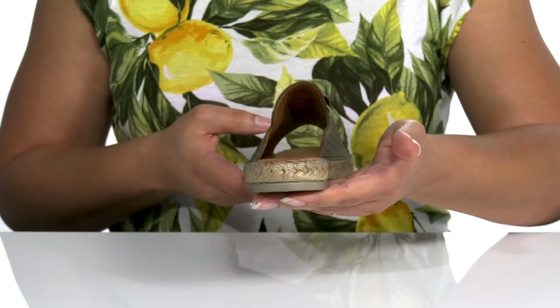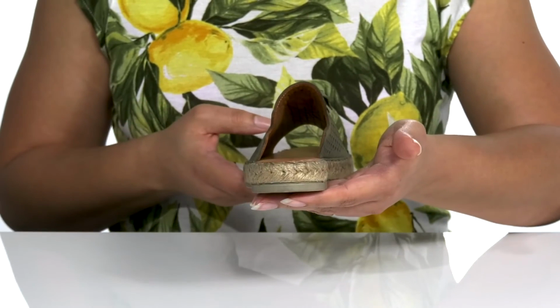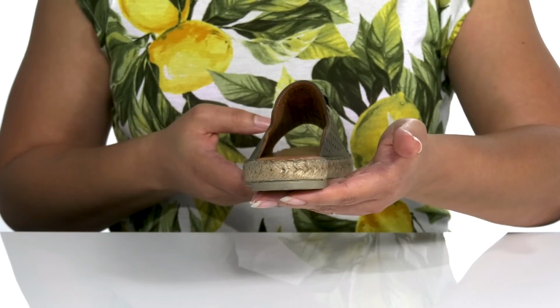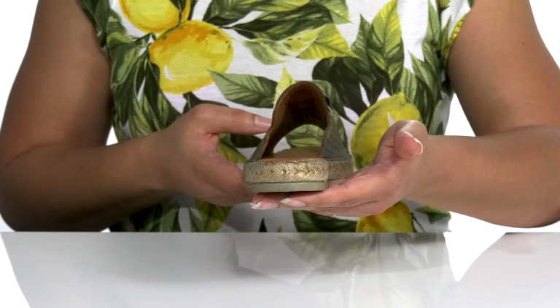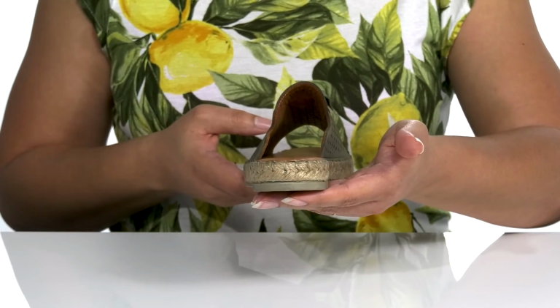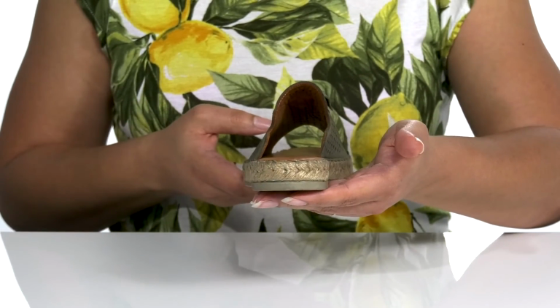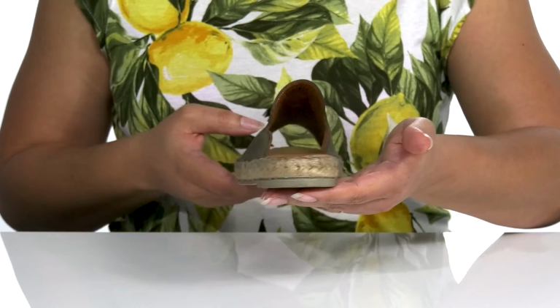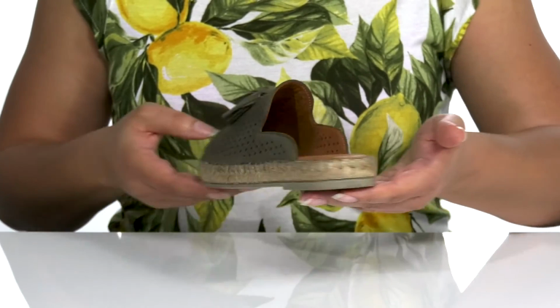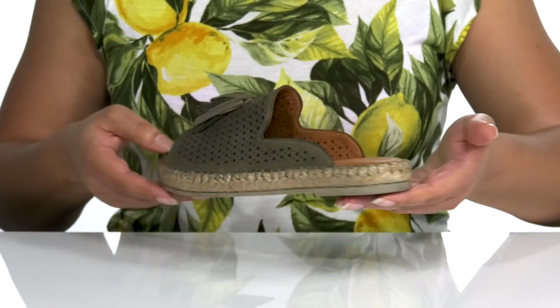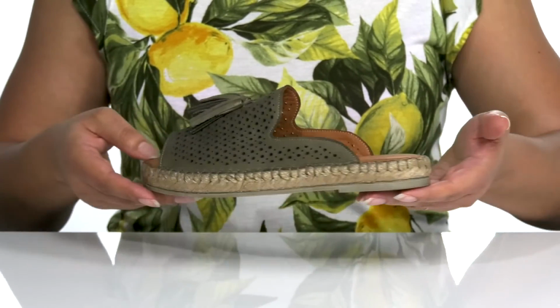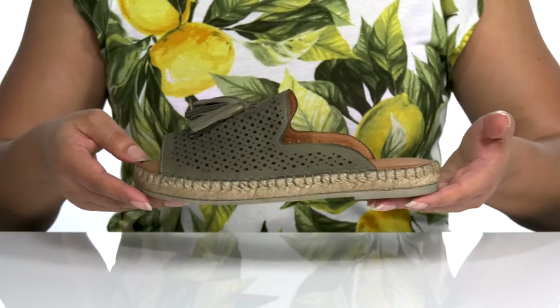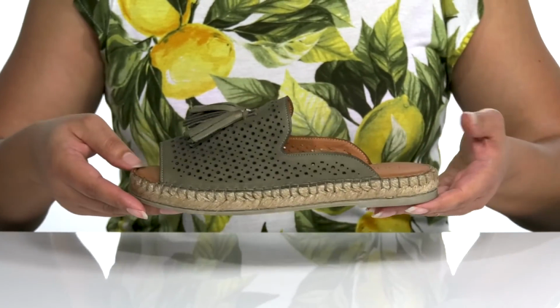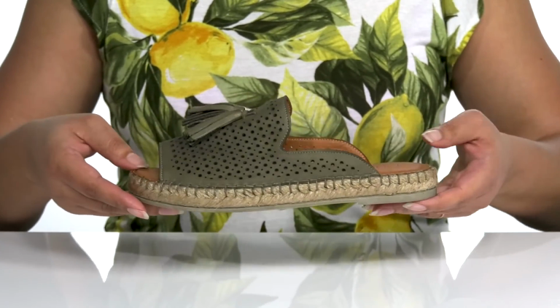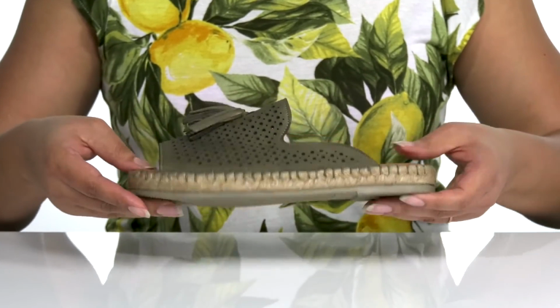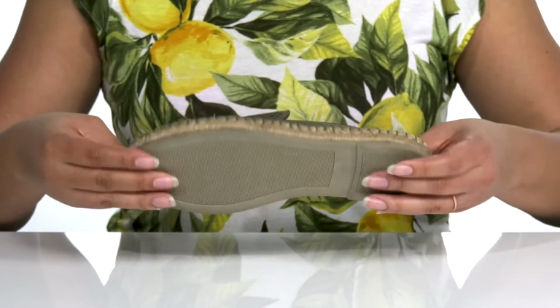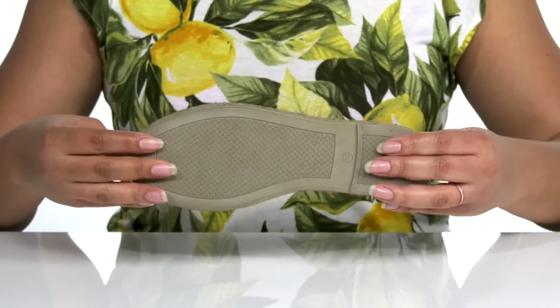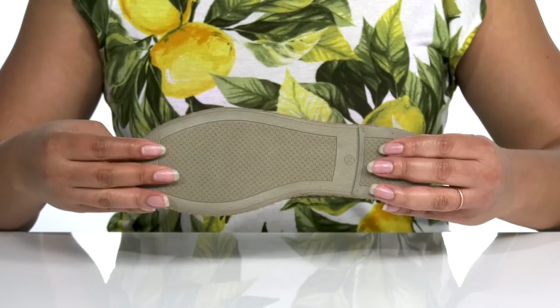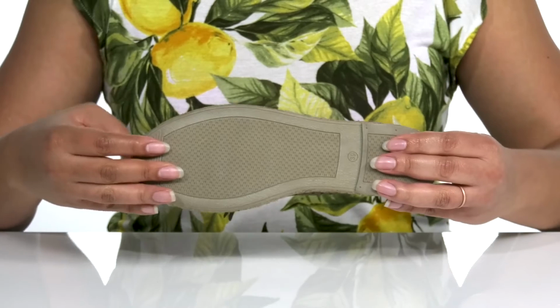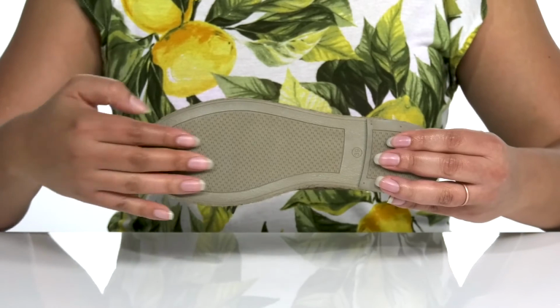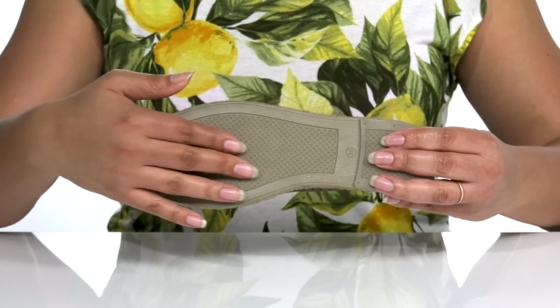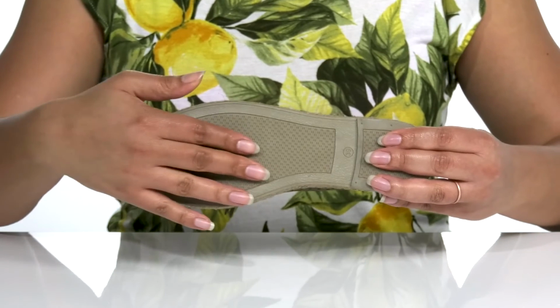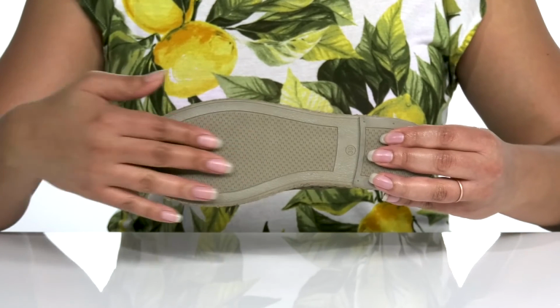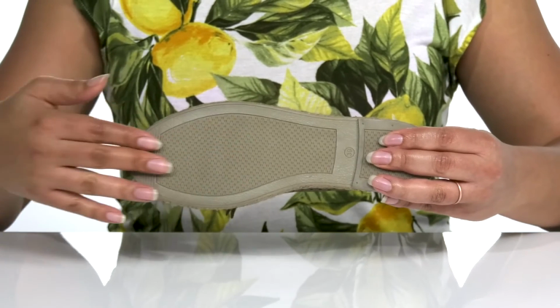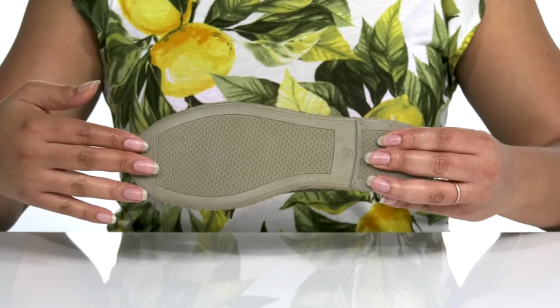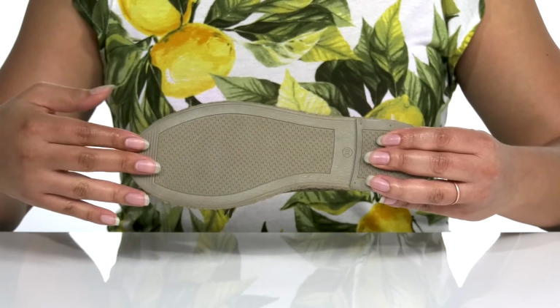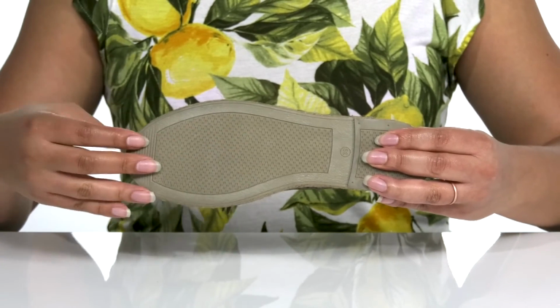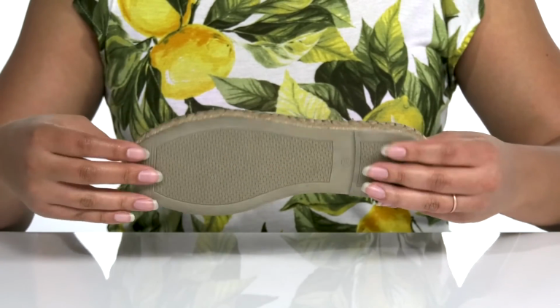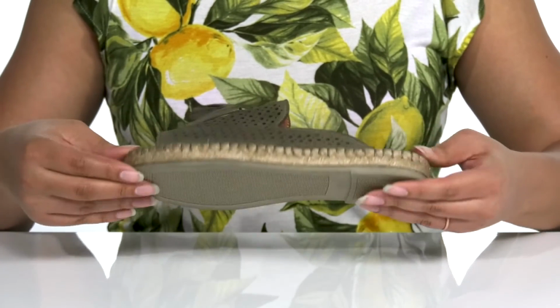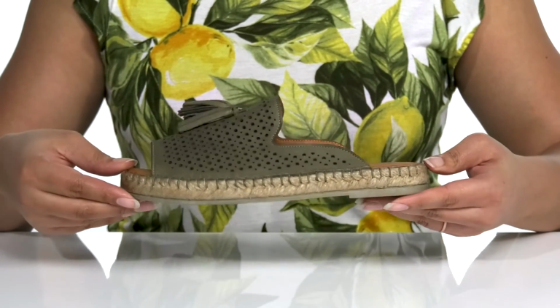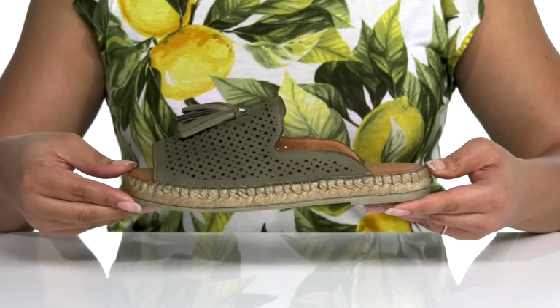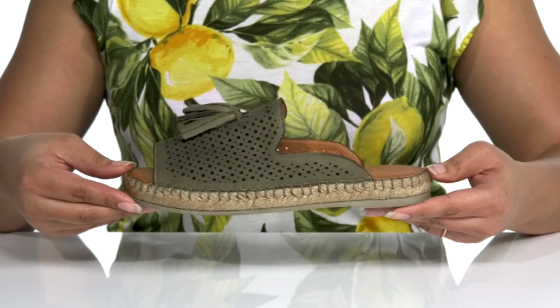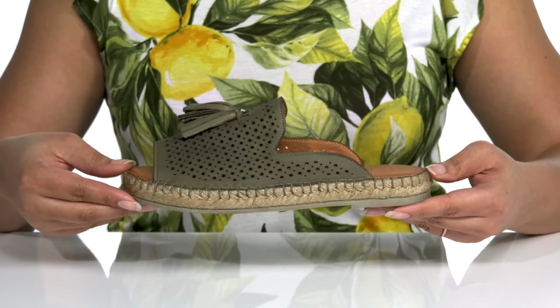You'll get about a one inch boost in height with the jute wrapped midsole, and it's all on top of a synthetic outsole that is textured for traction.